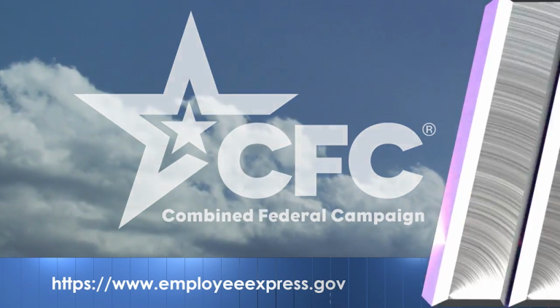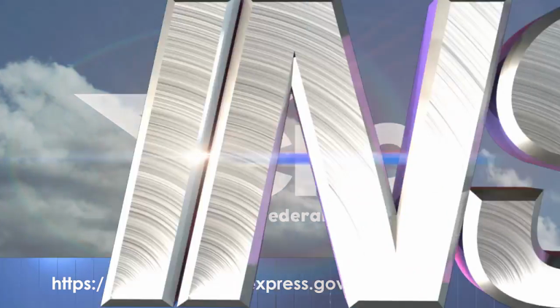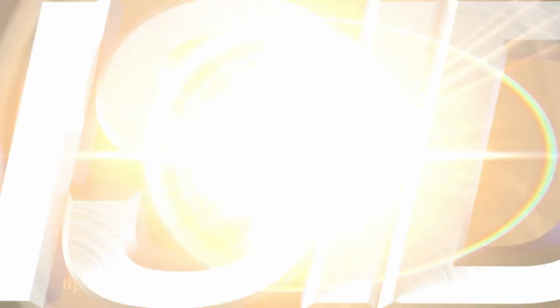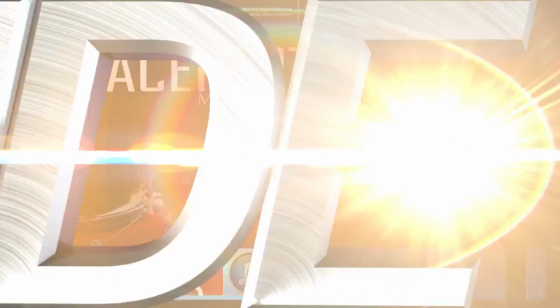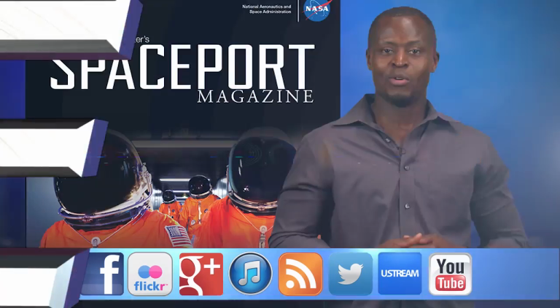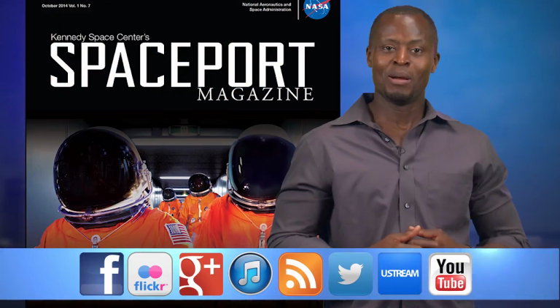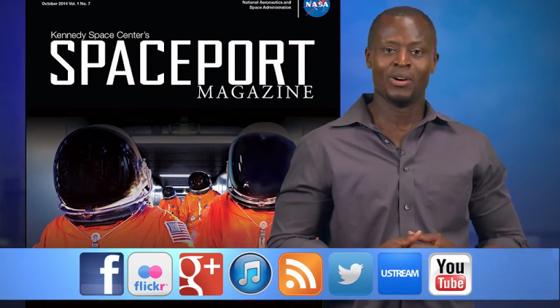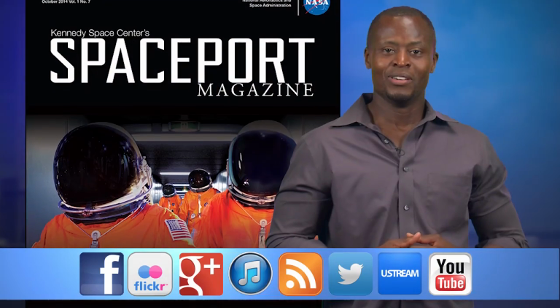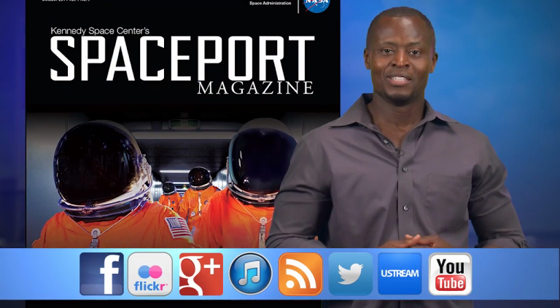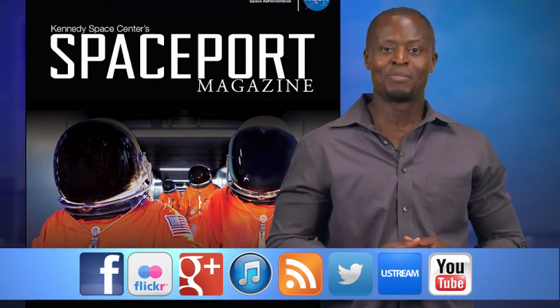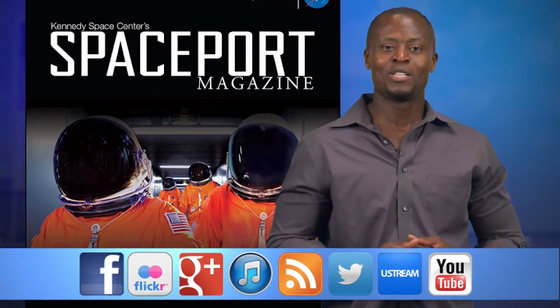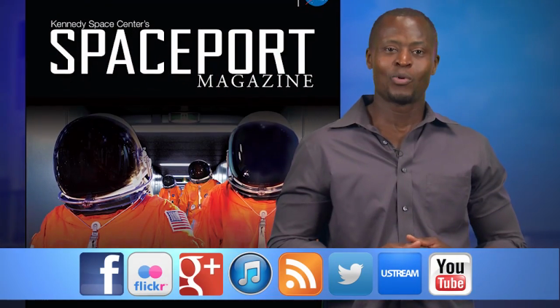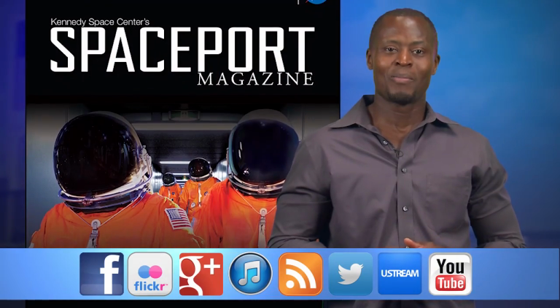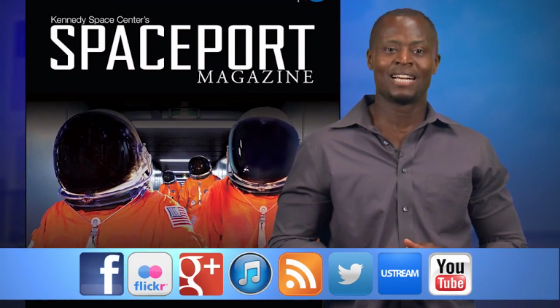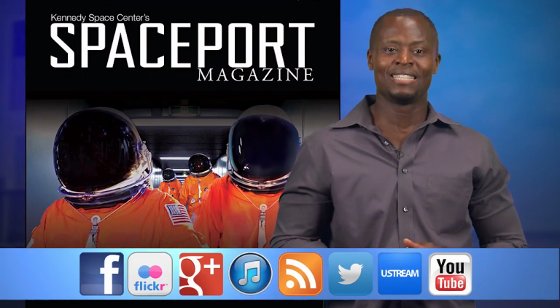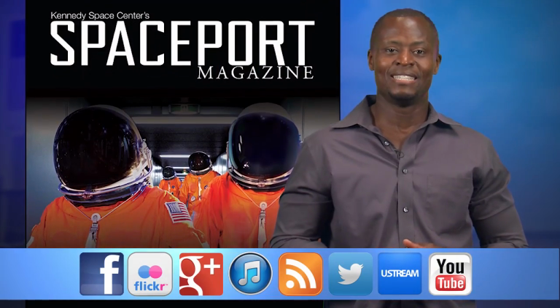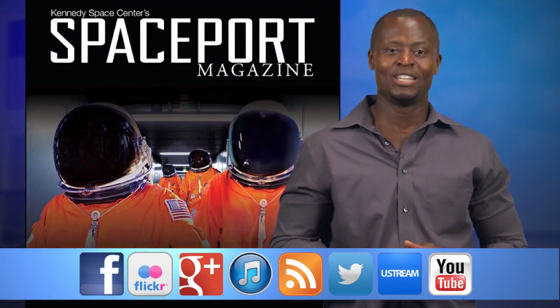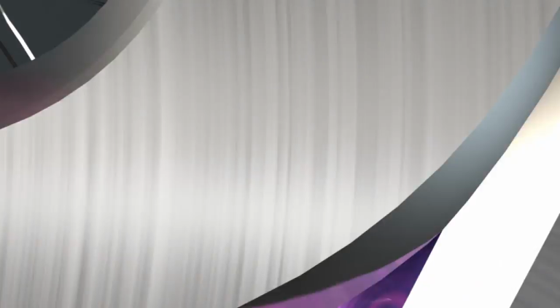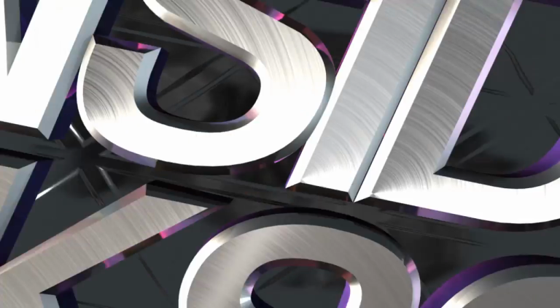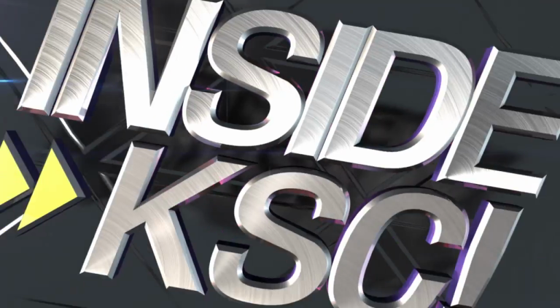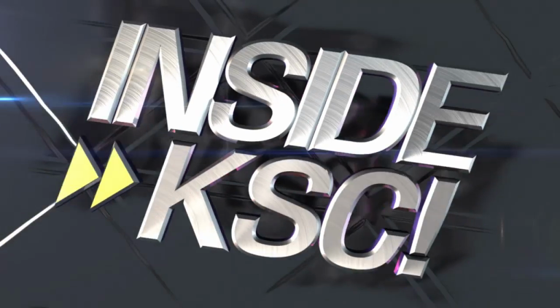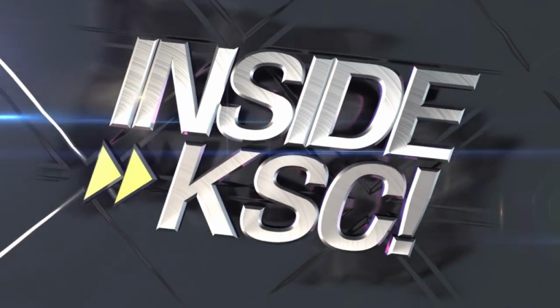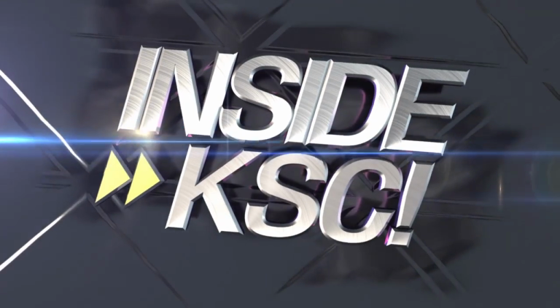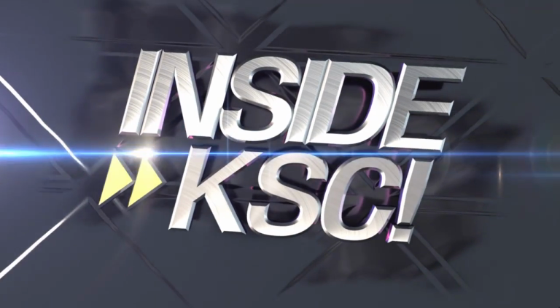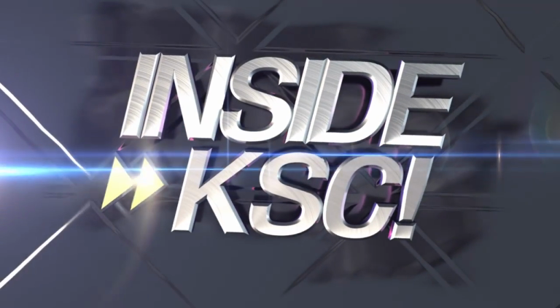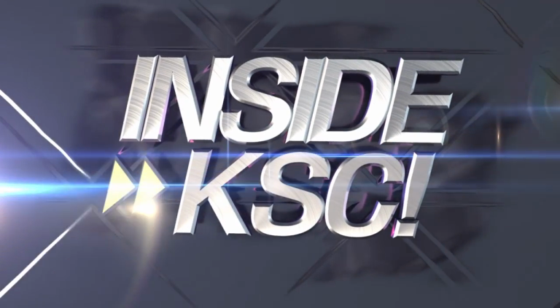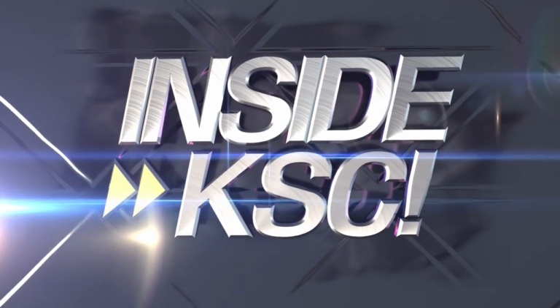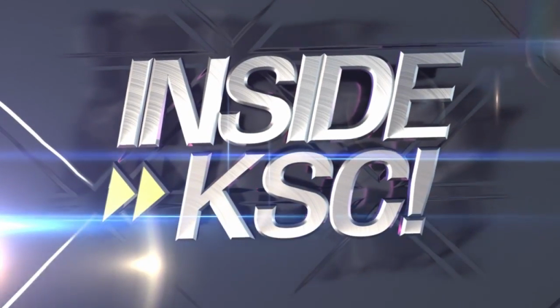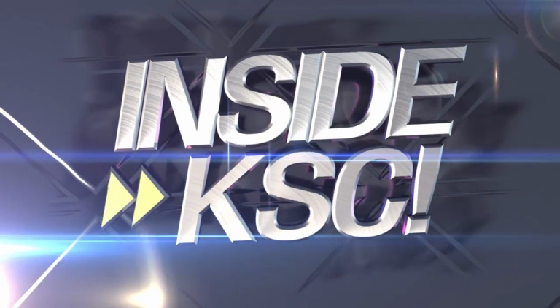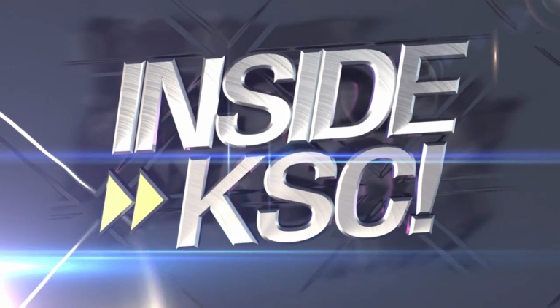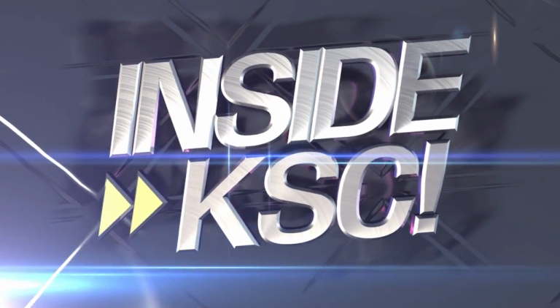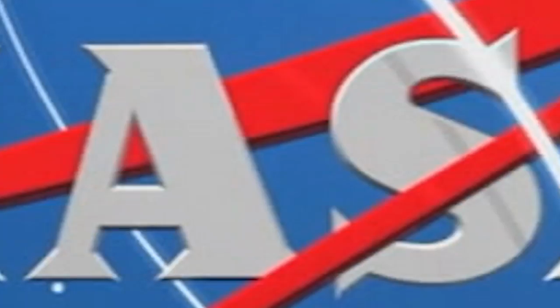And remember, Spaceport Magazine takes you further Inside KSC.